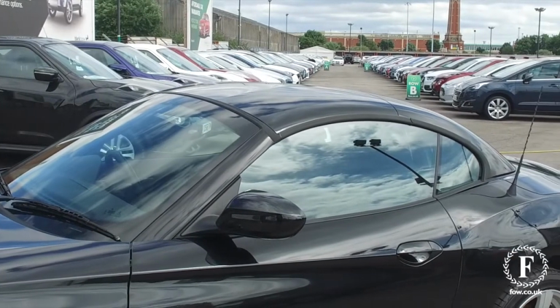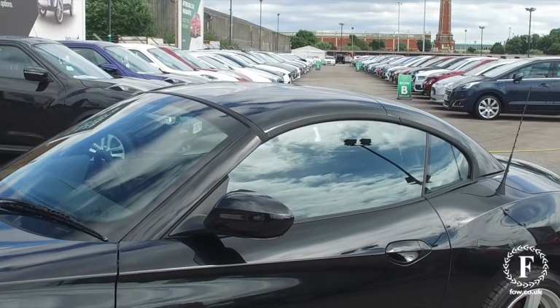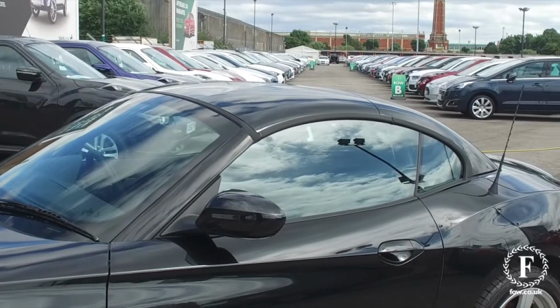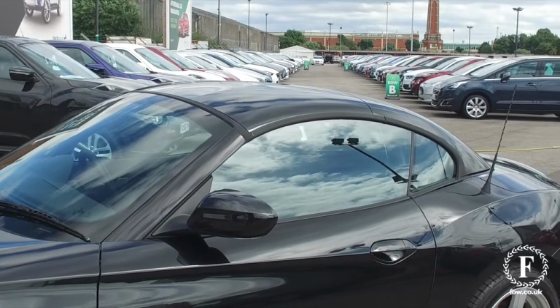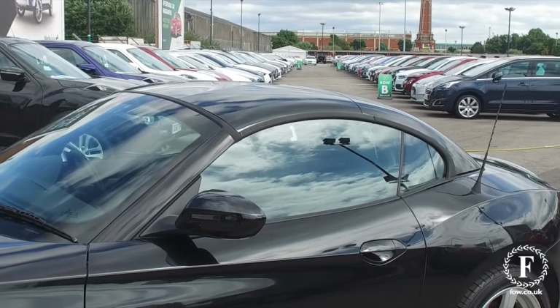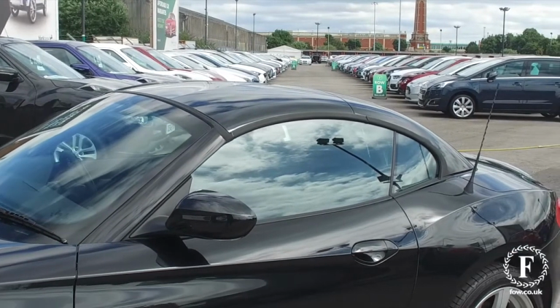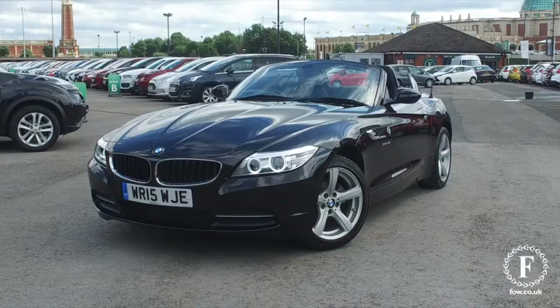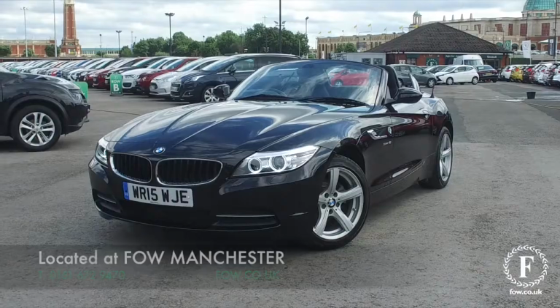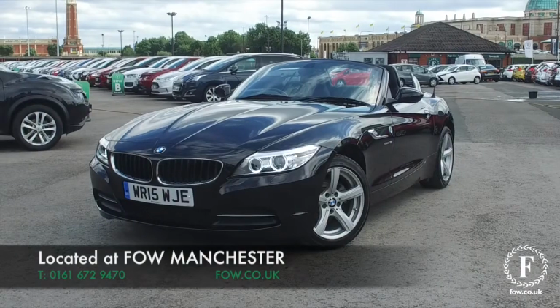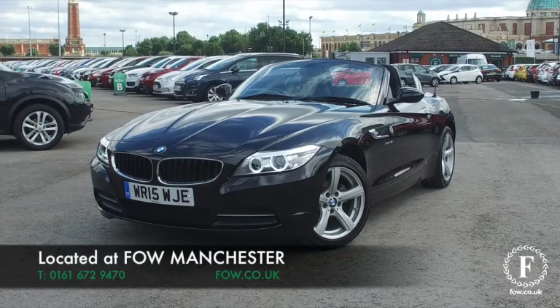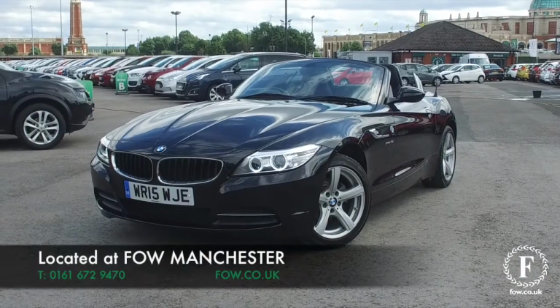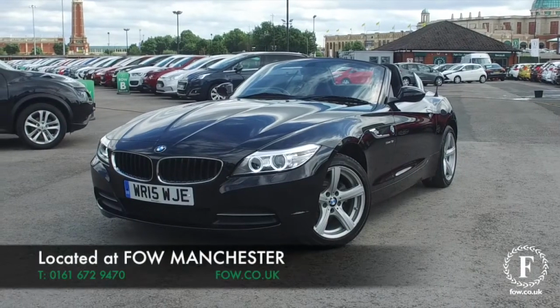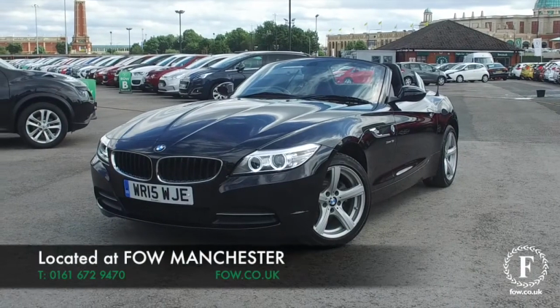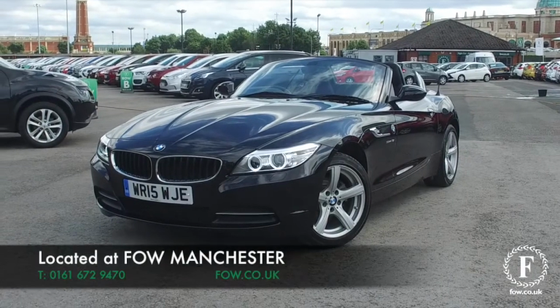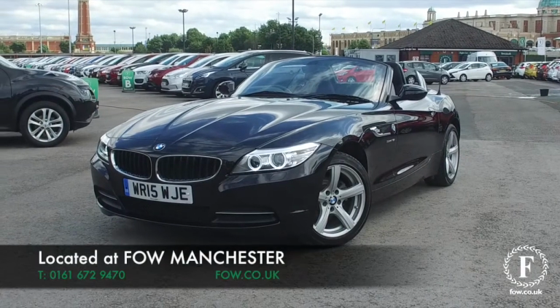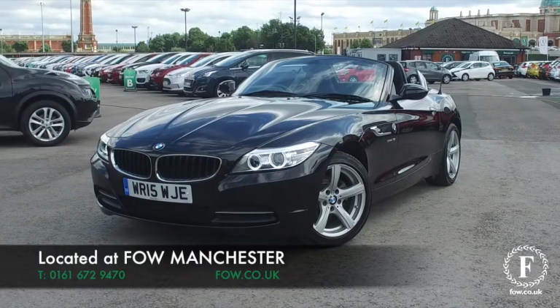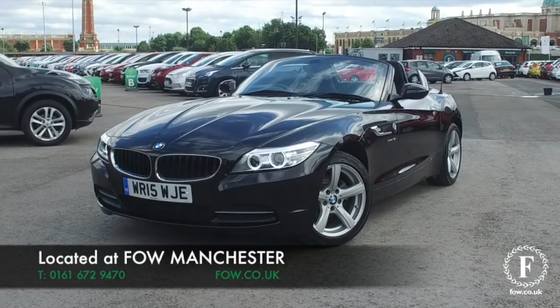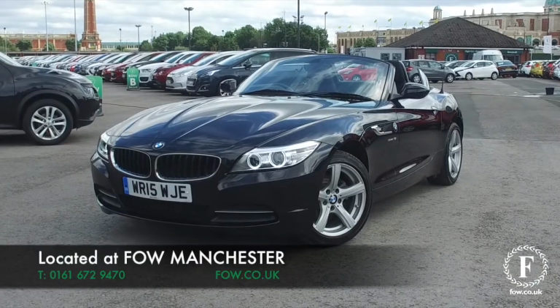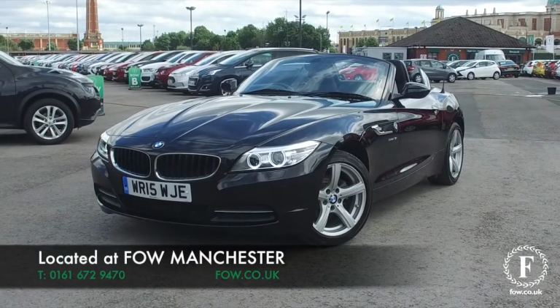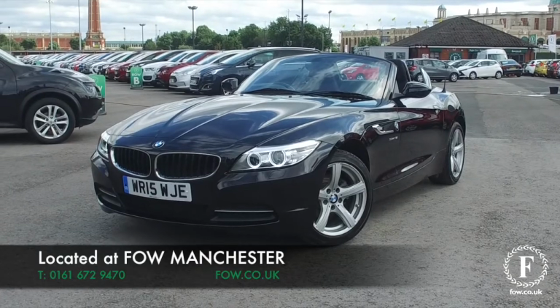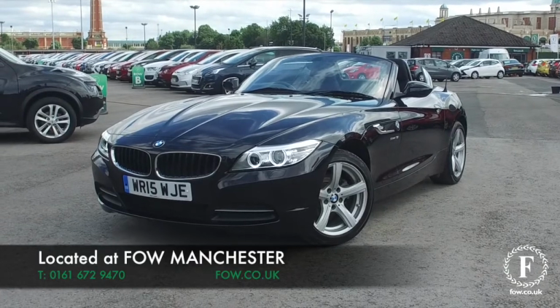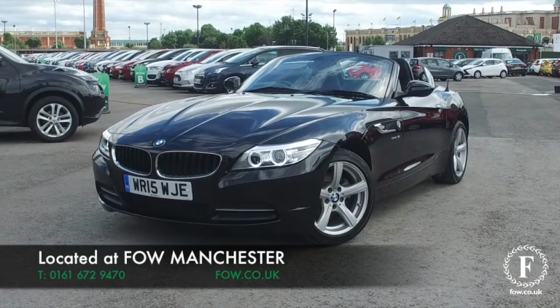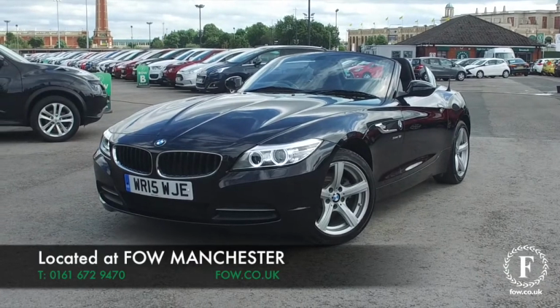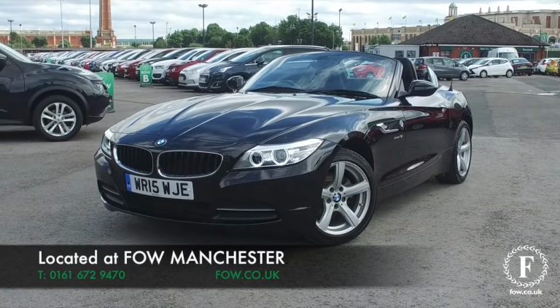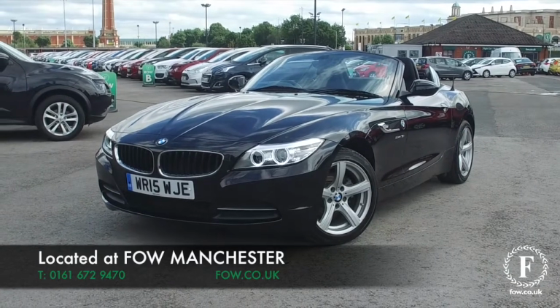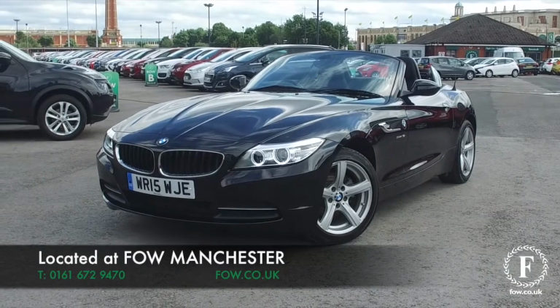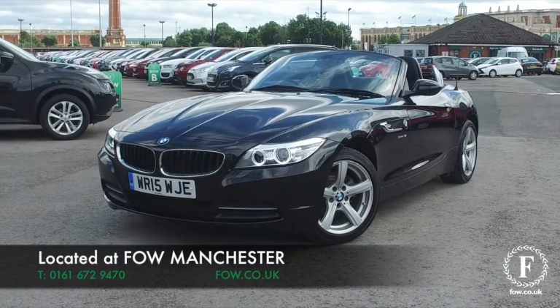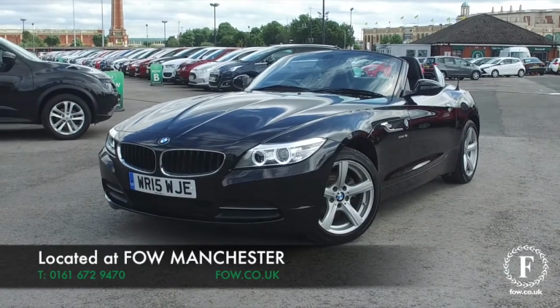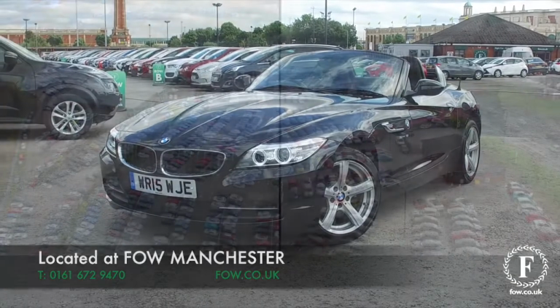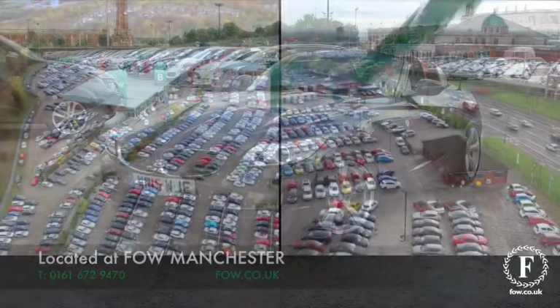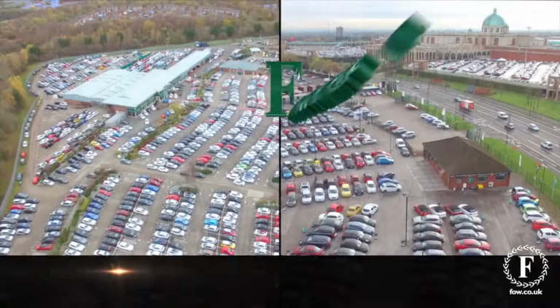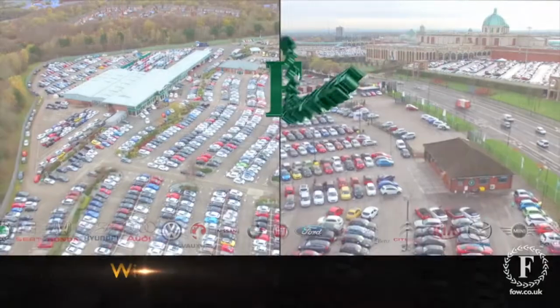Bring your license with you, have a test drive, and come and discover this great car for yourself at Fords of Winsford.